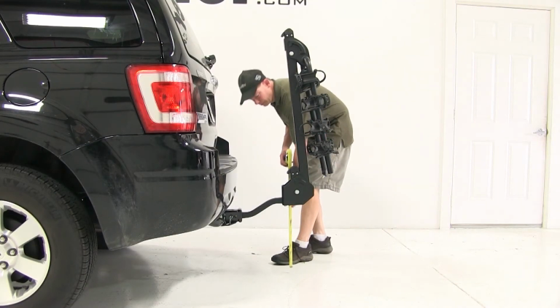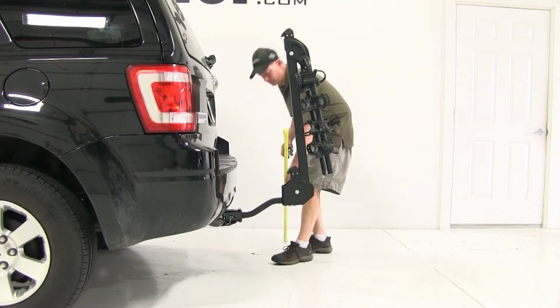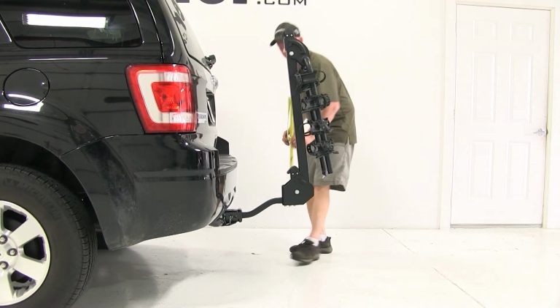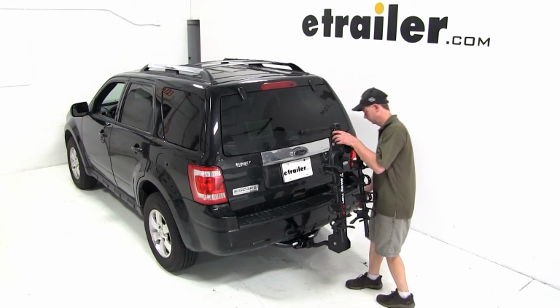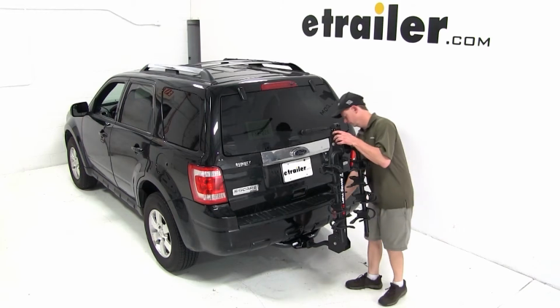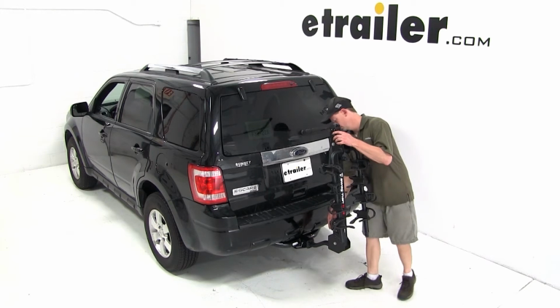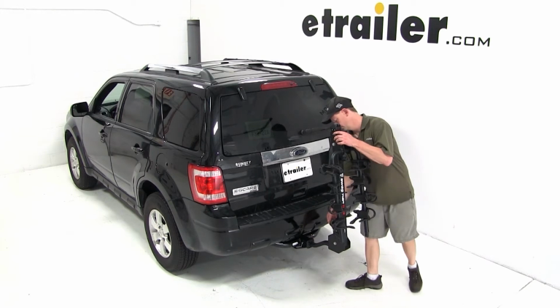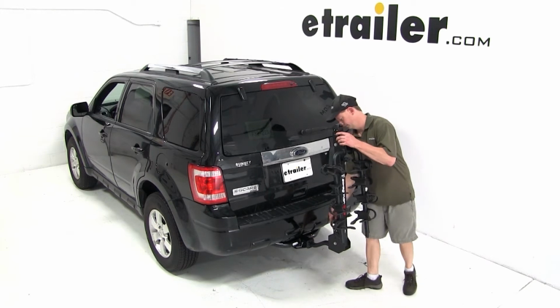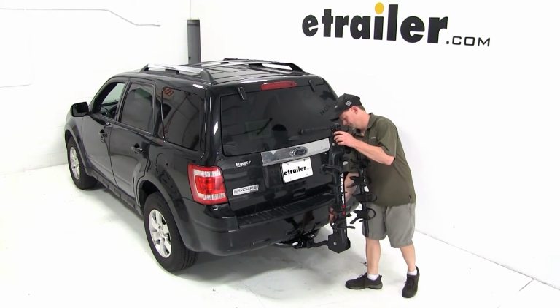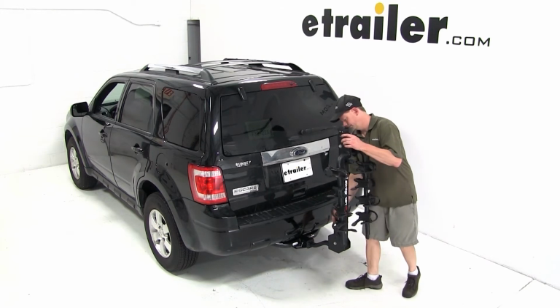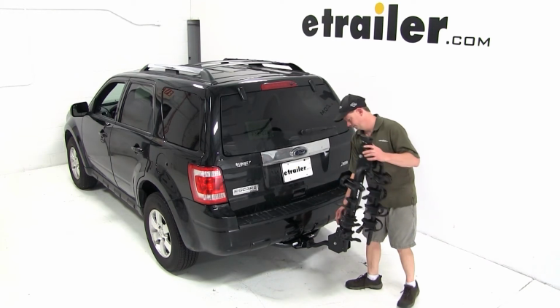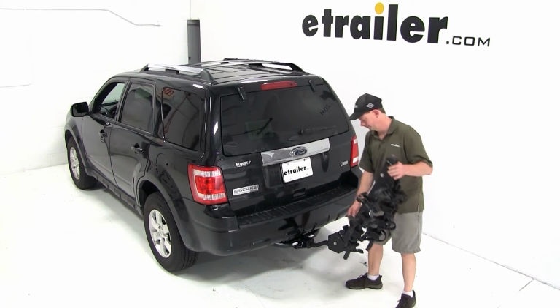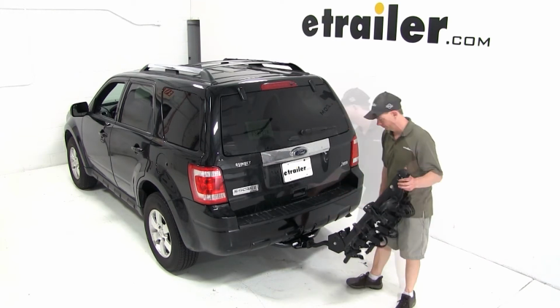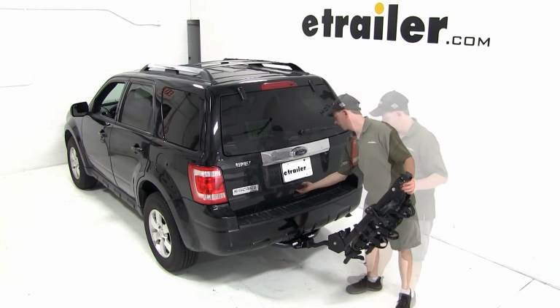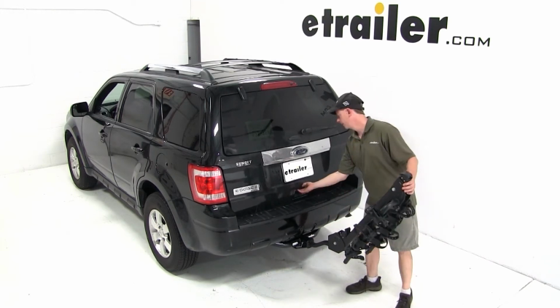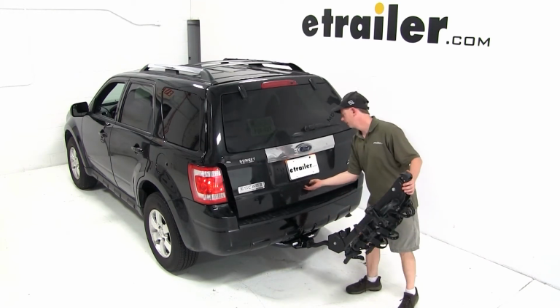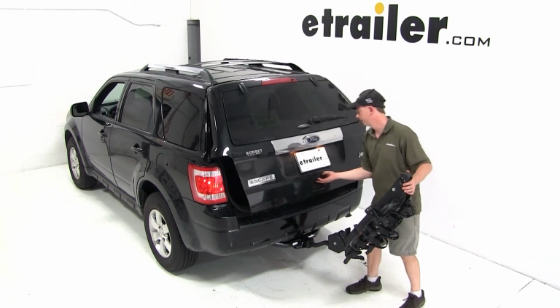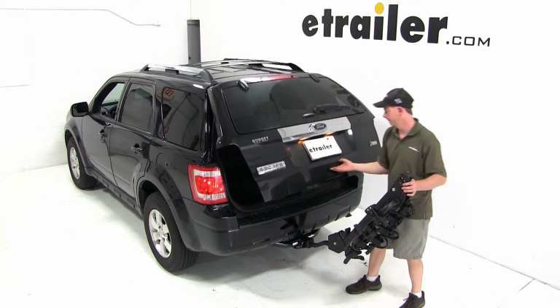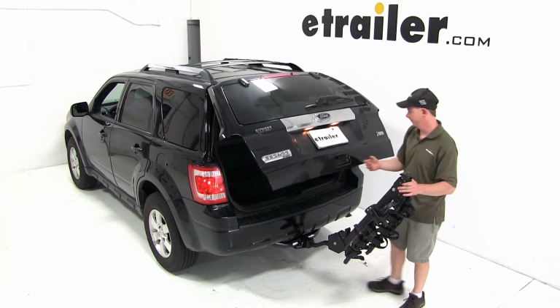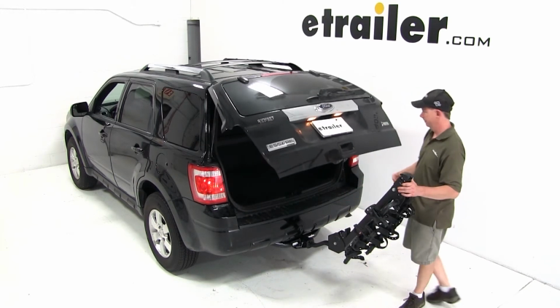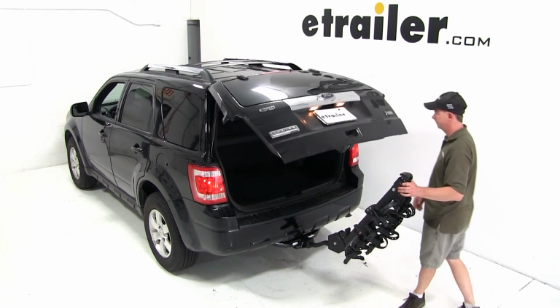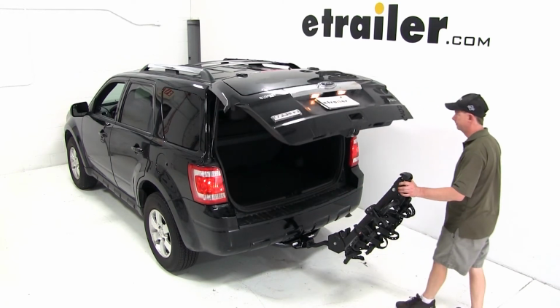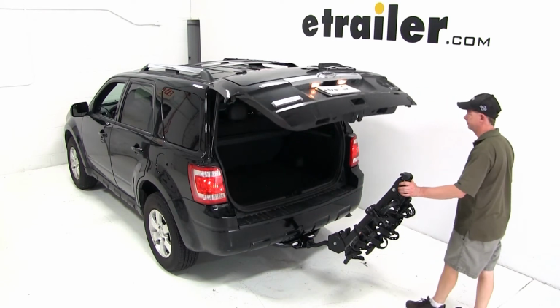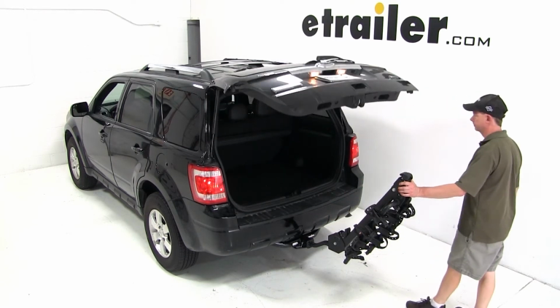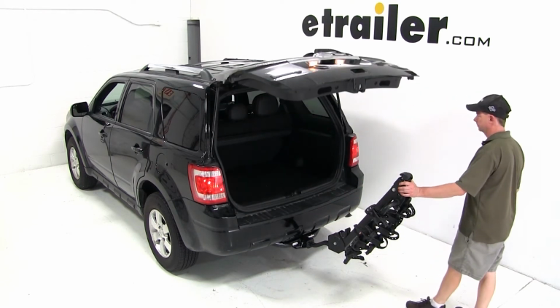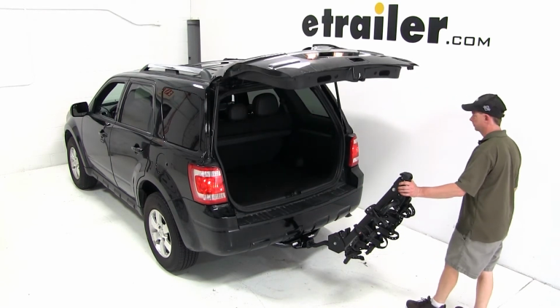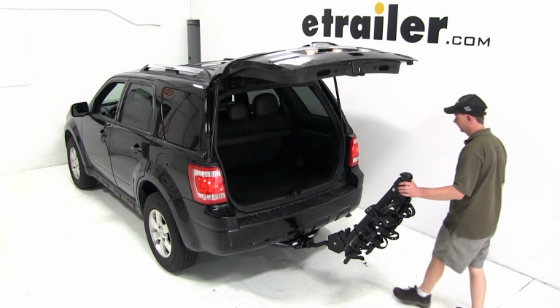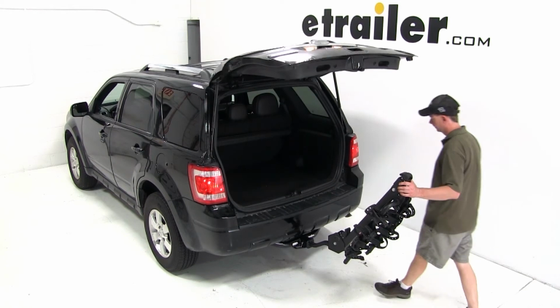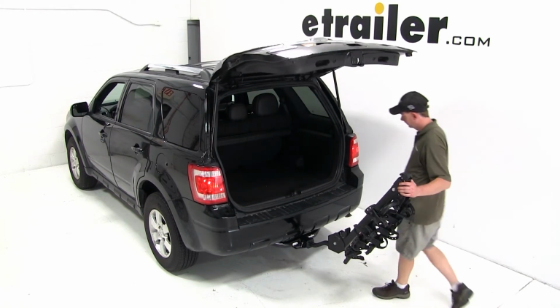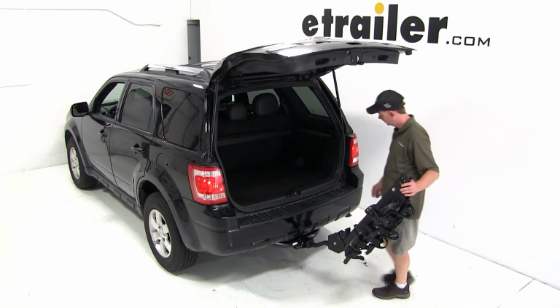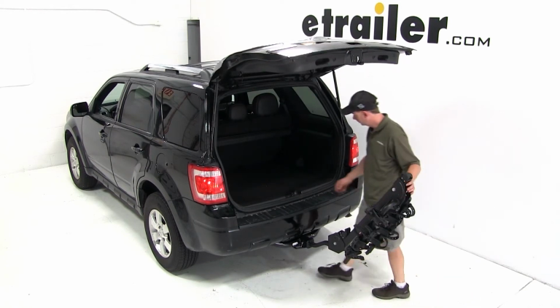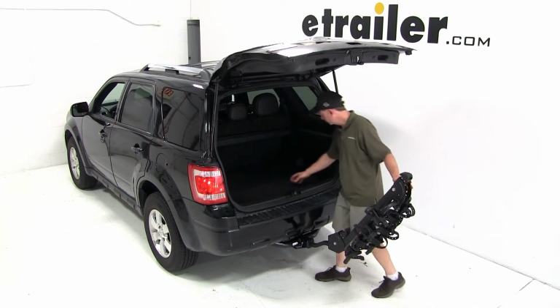Now we'll go ahead and tilt the bicycle rack back and check access to the back of the vehicle. All right, that looks good.